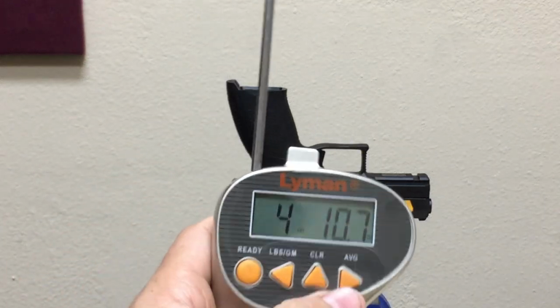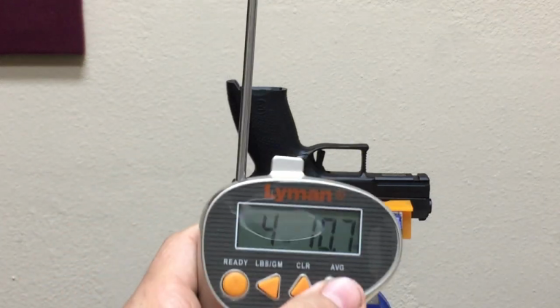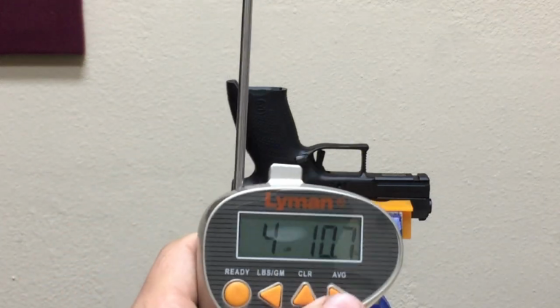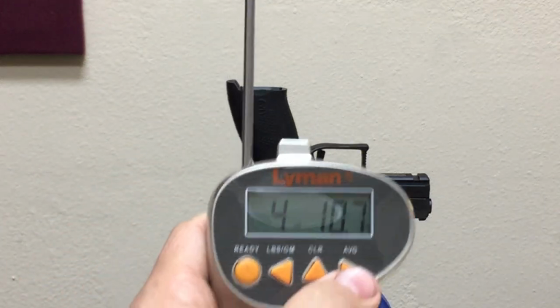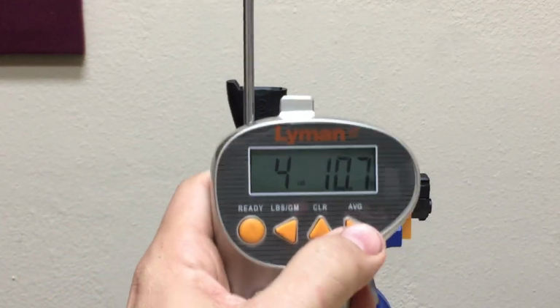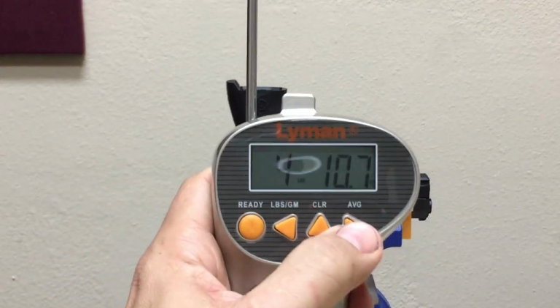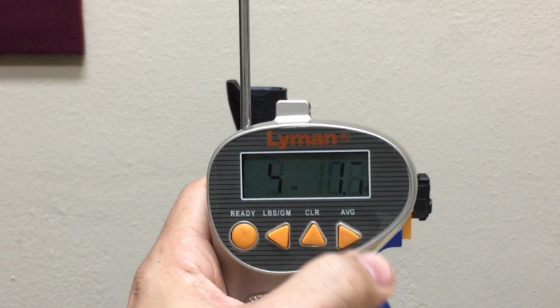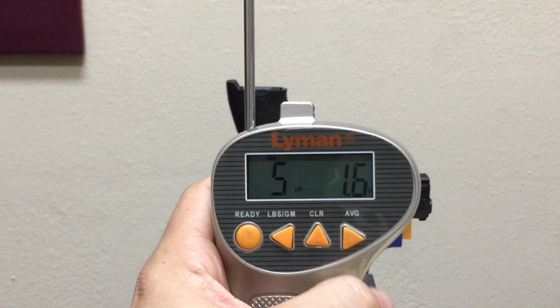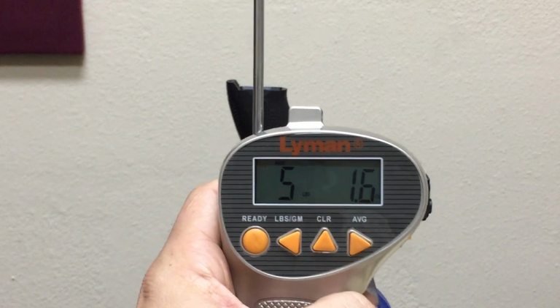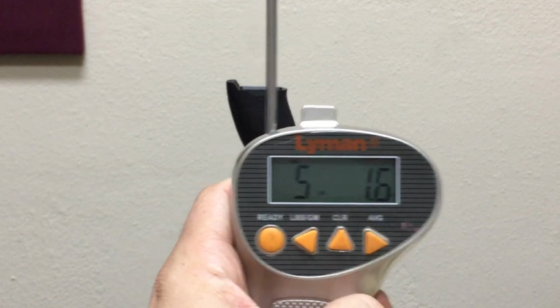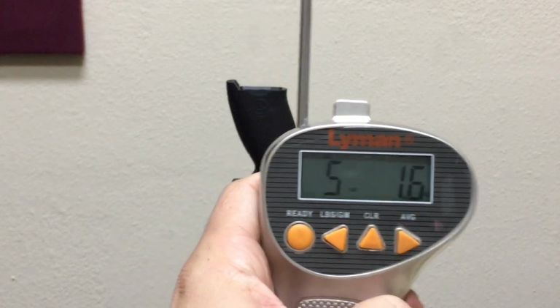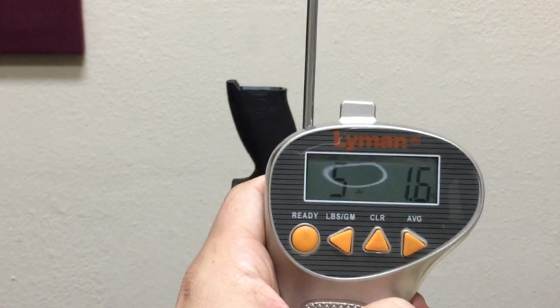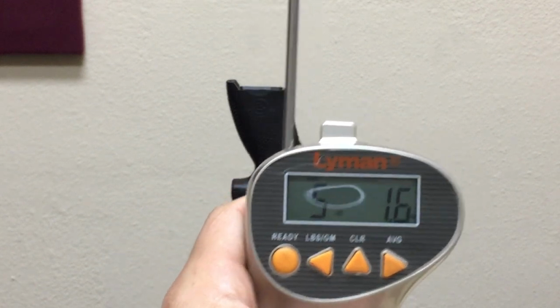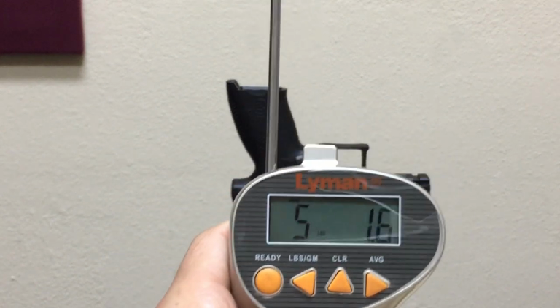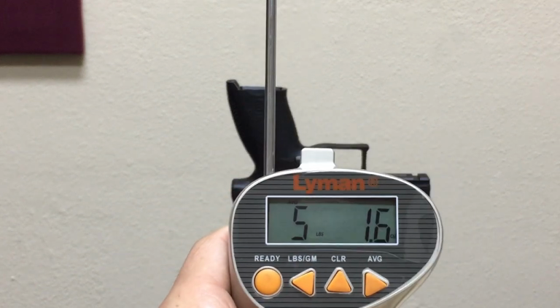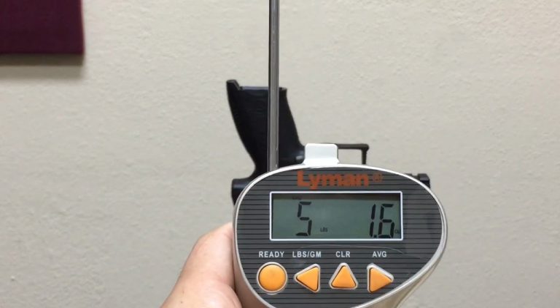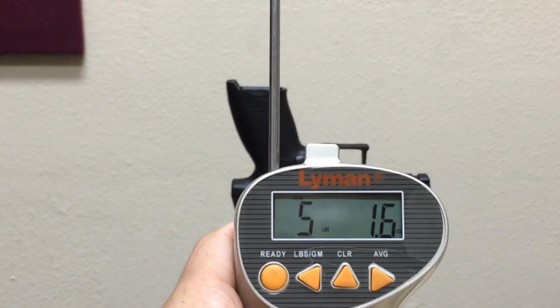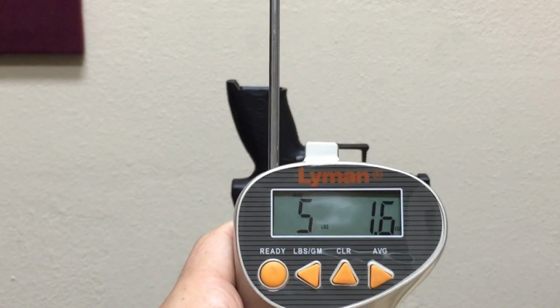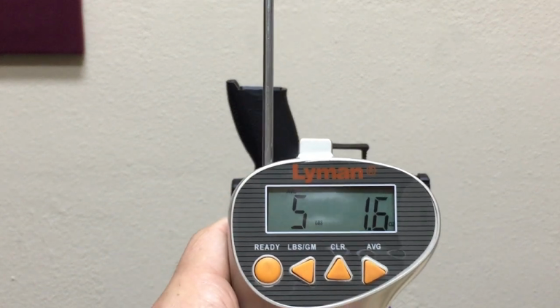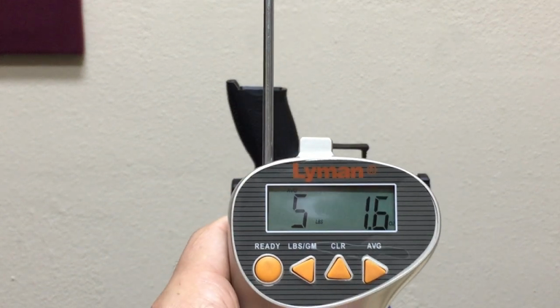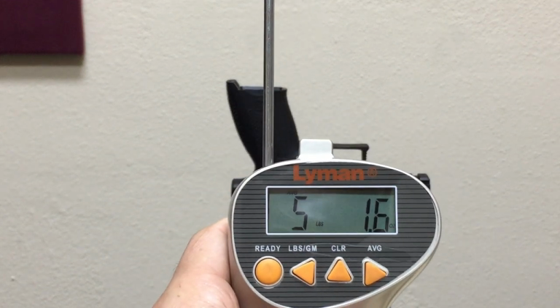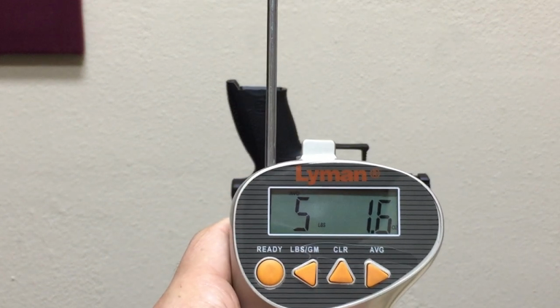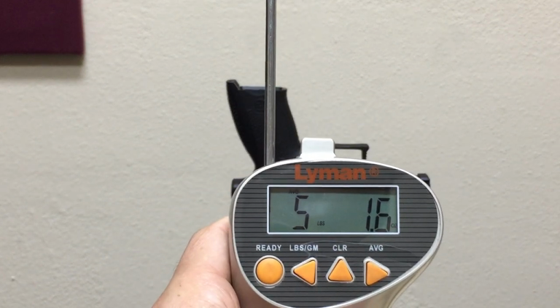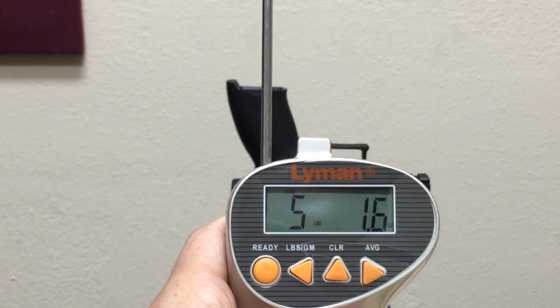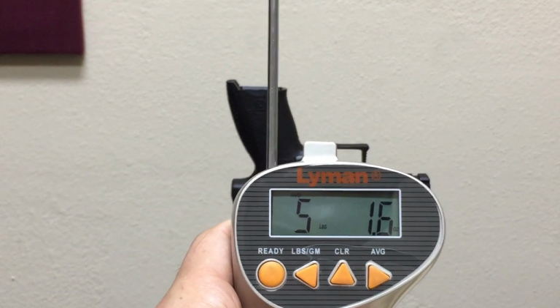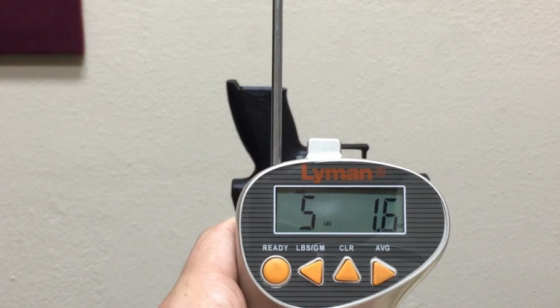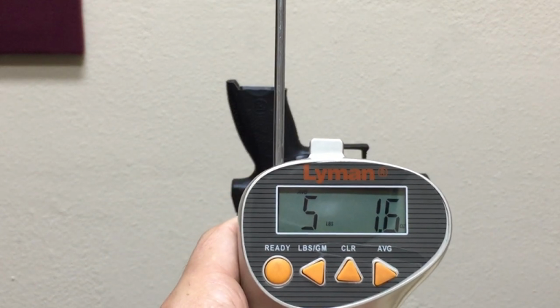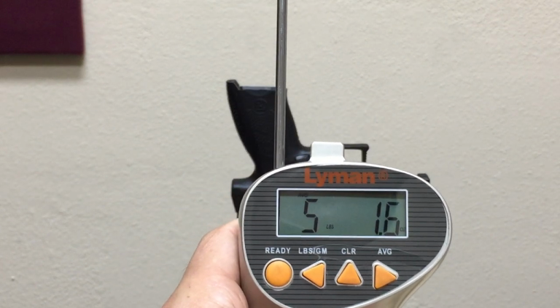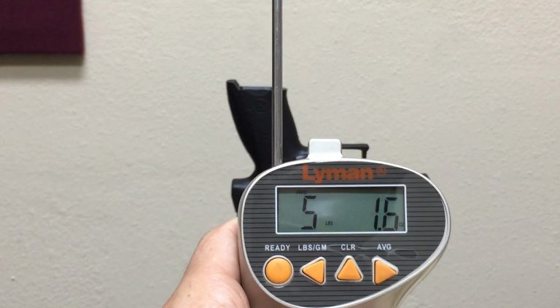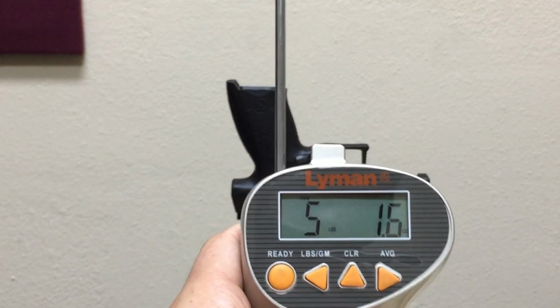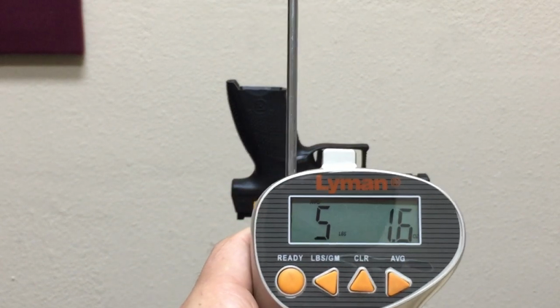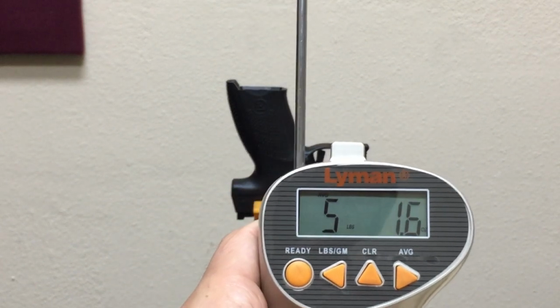We can average them — the factory average is five pounds, 1.6 ounces.